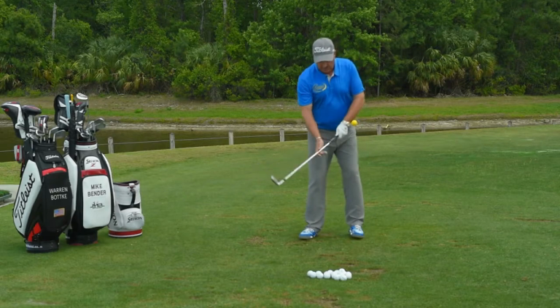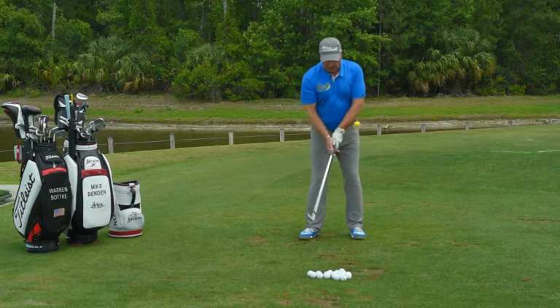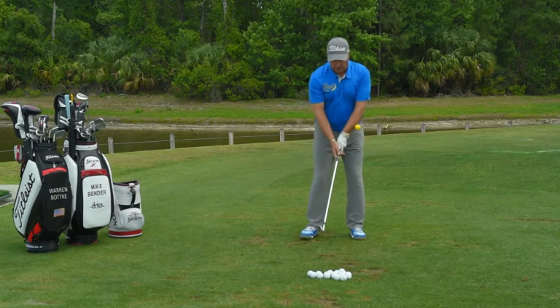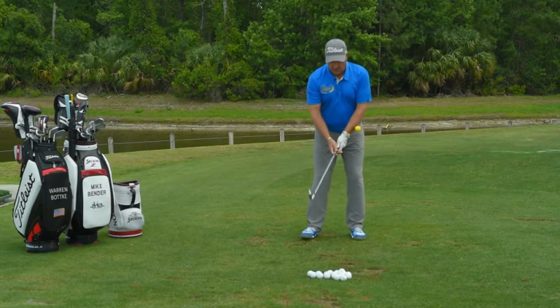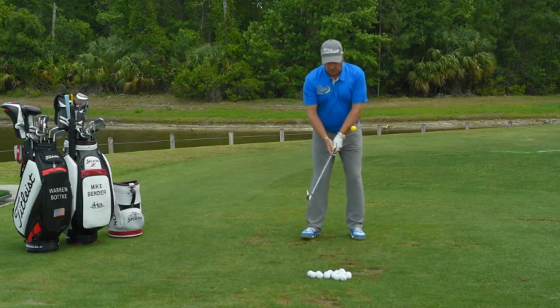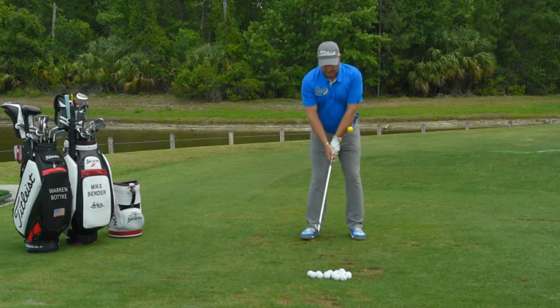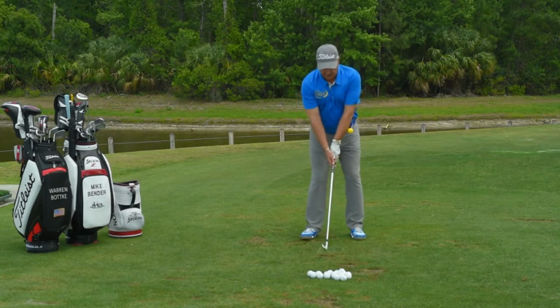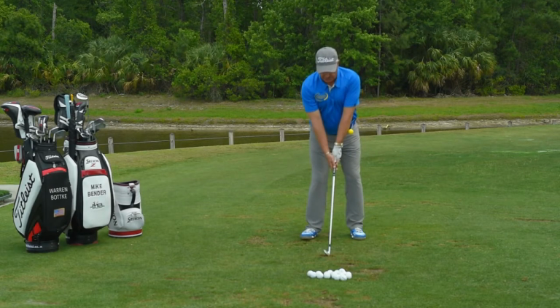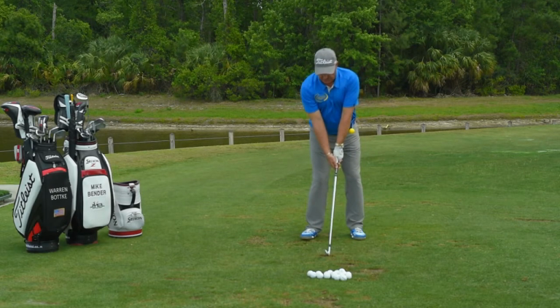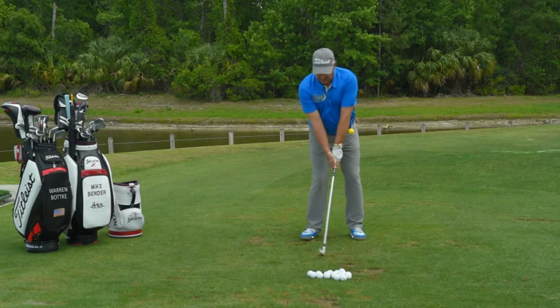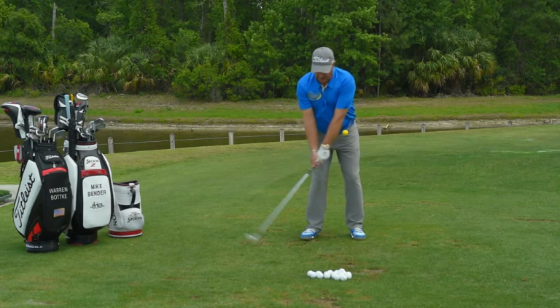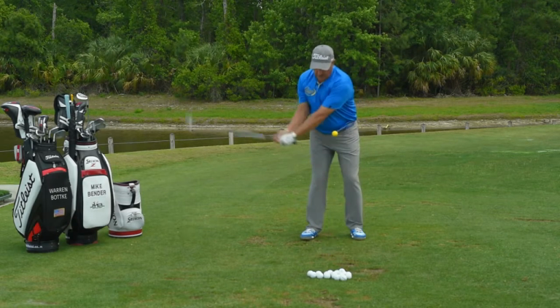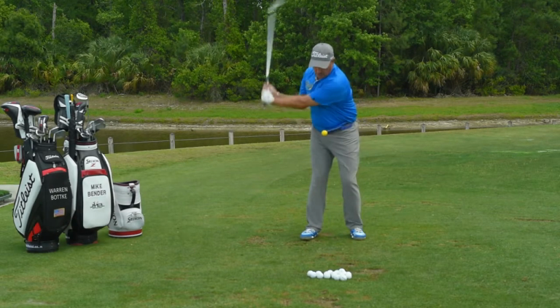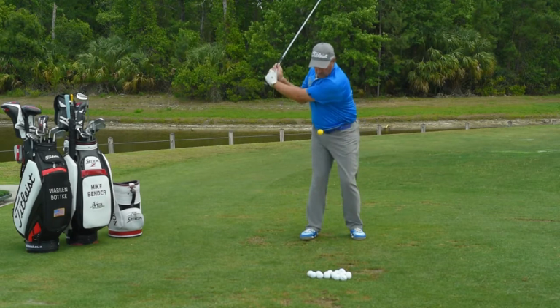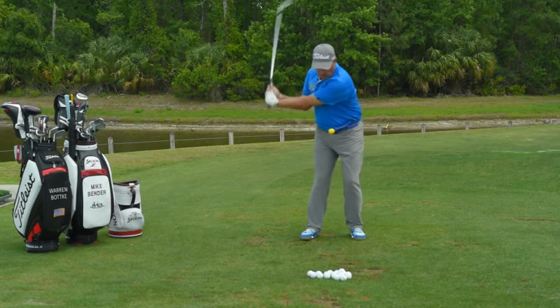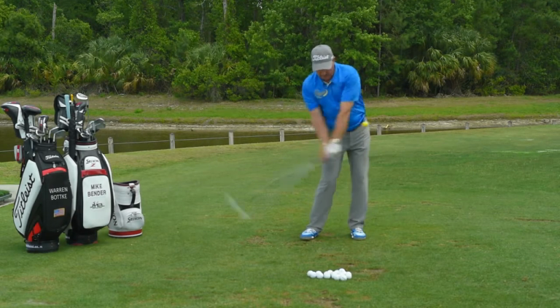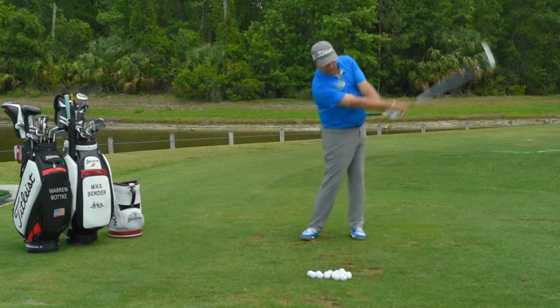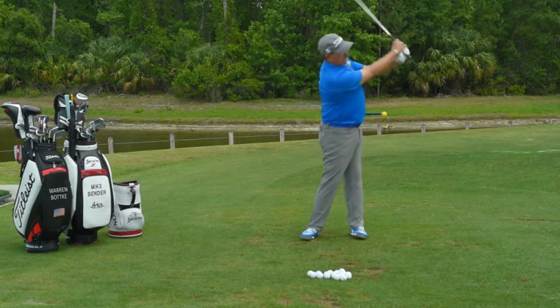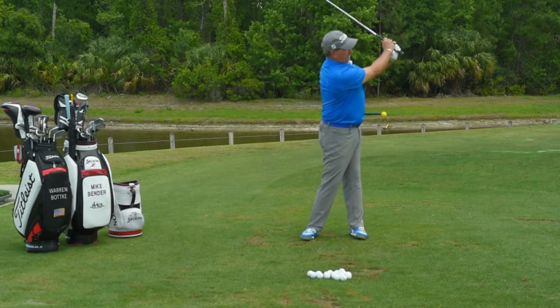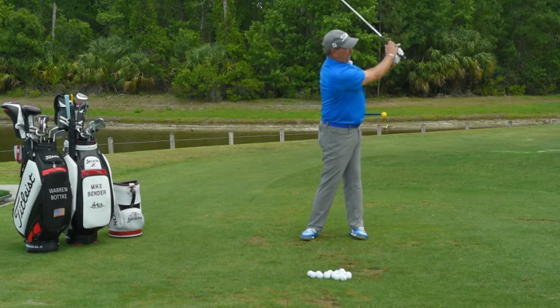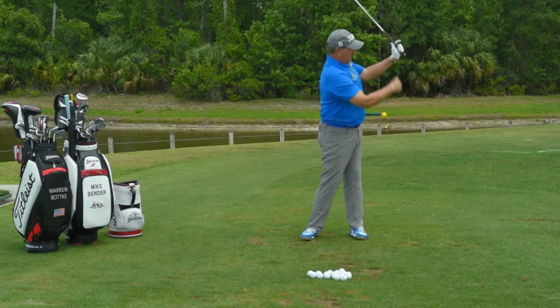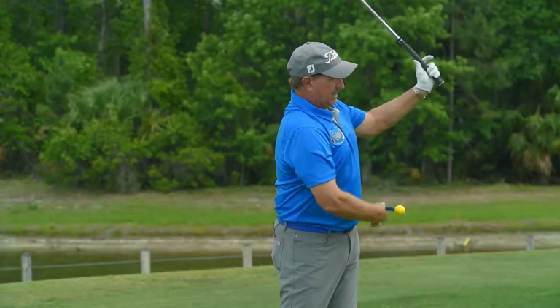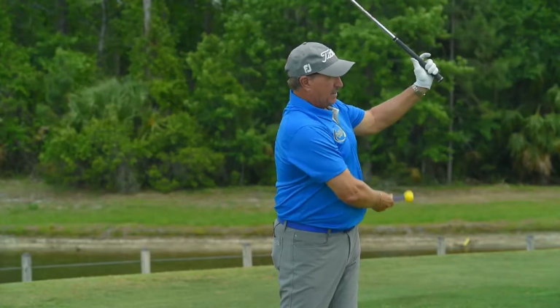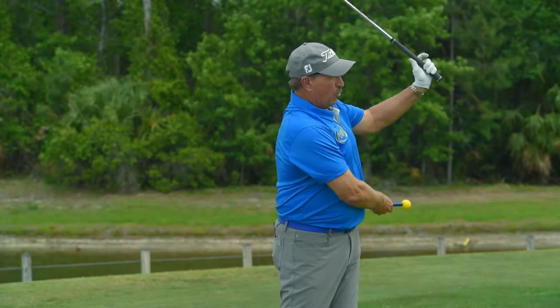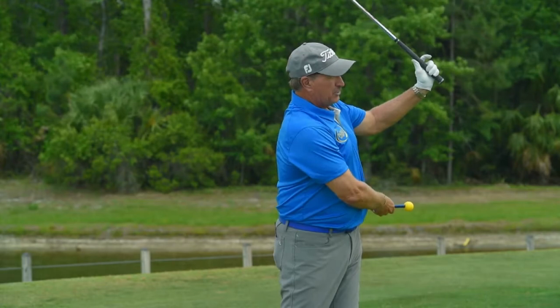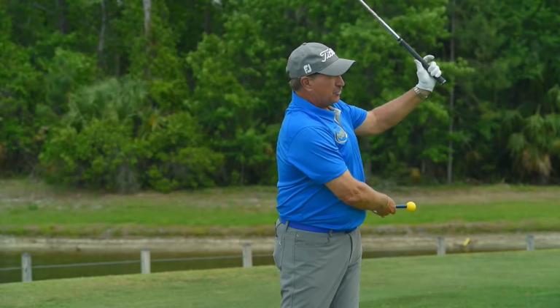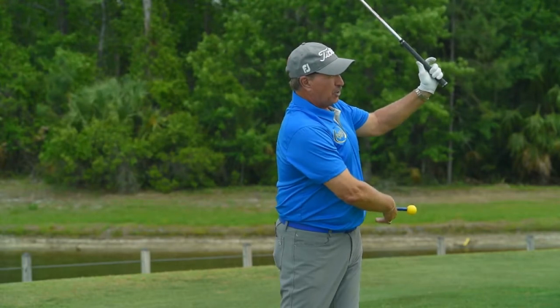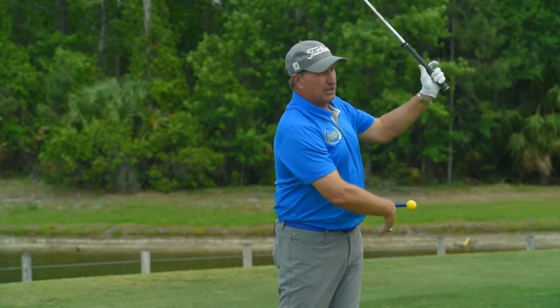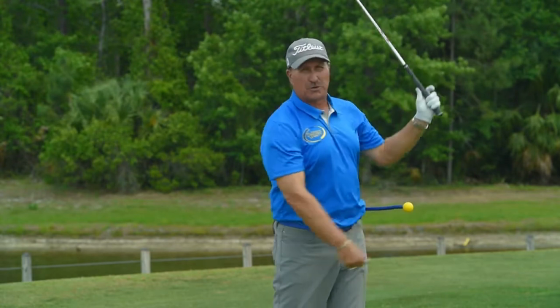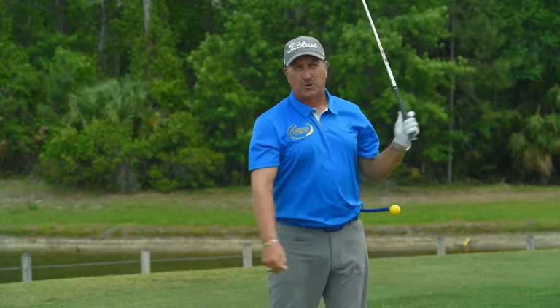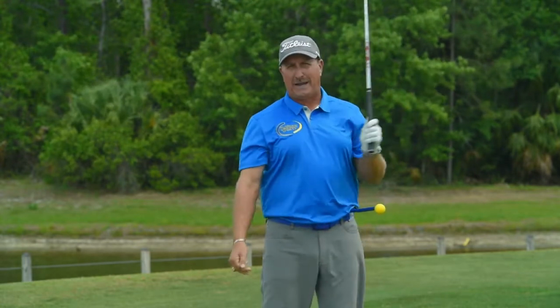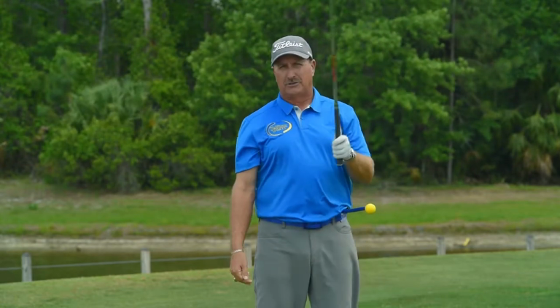Make sure when you get yourself set up, we want to whip the hip, get it pointing to the target with good balance.